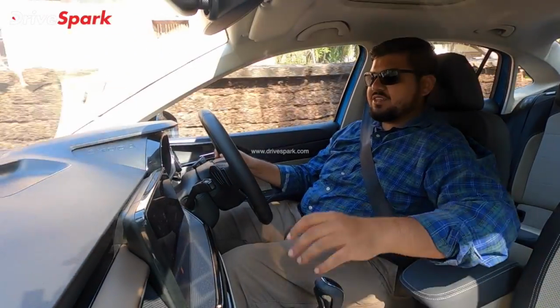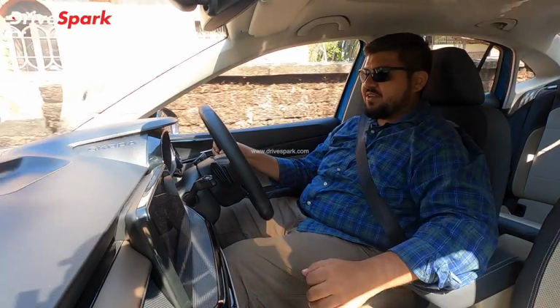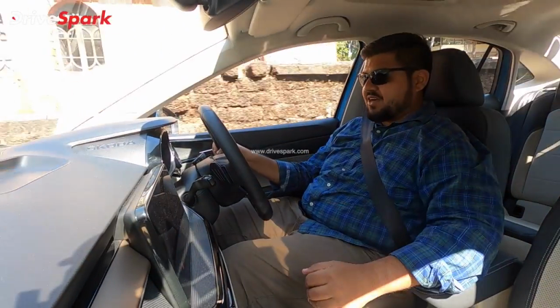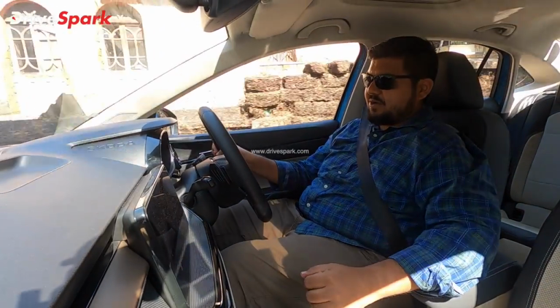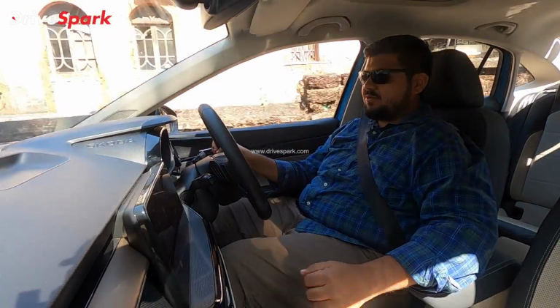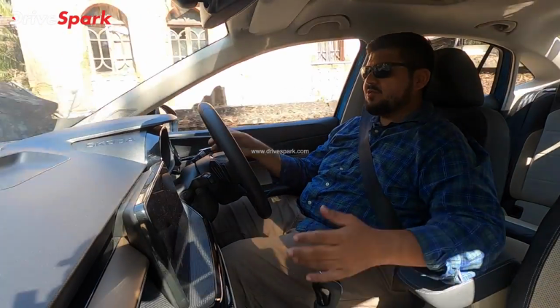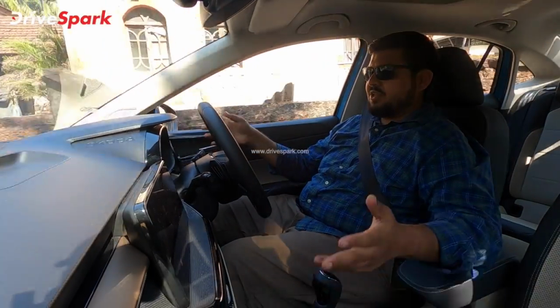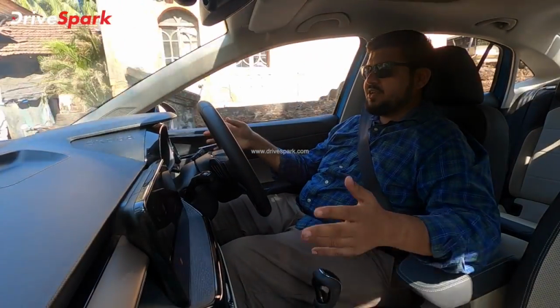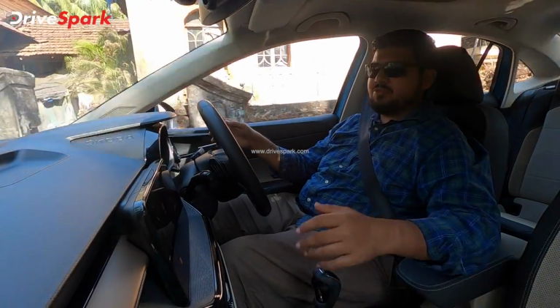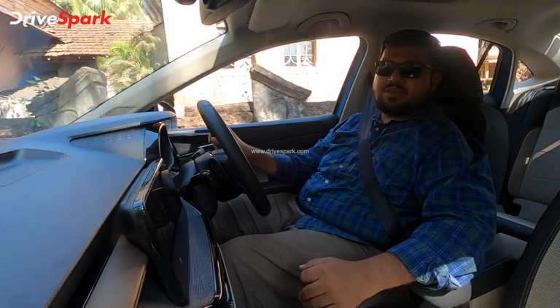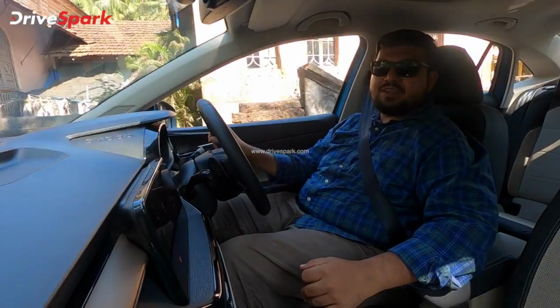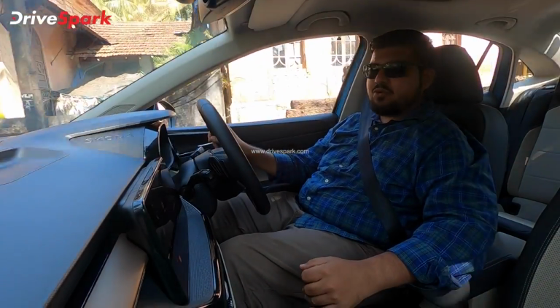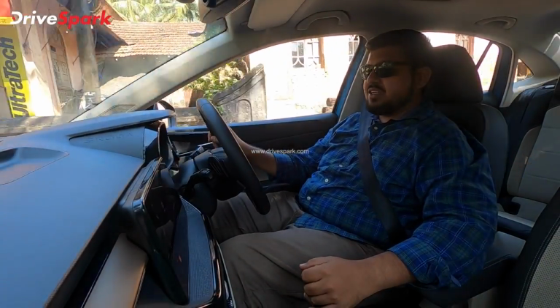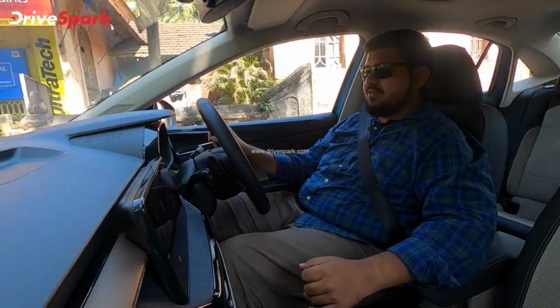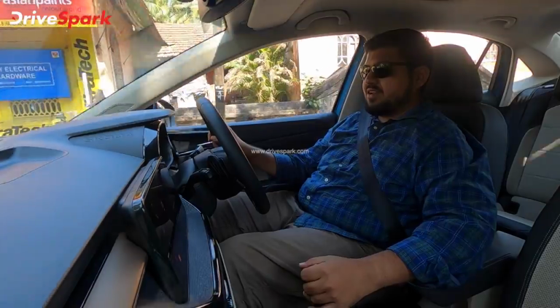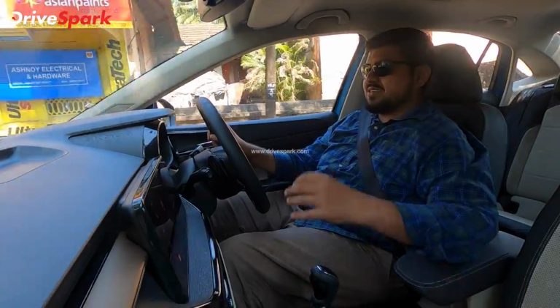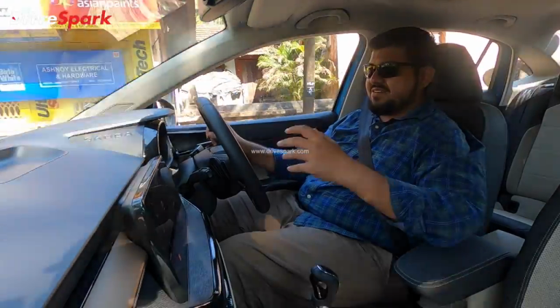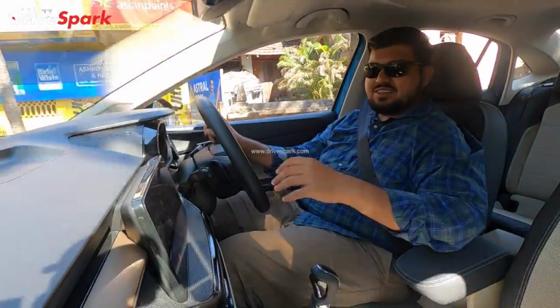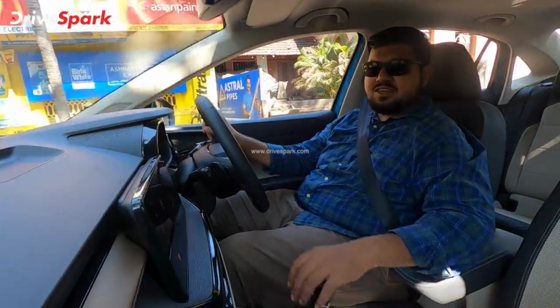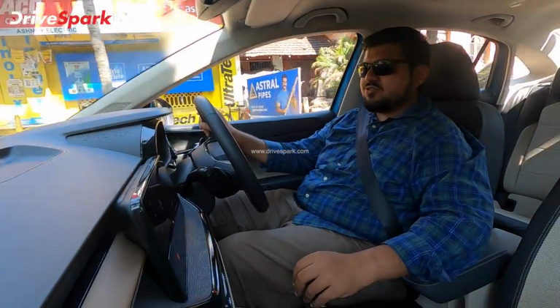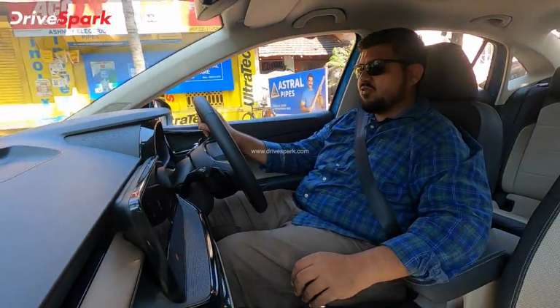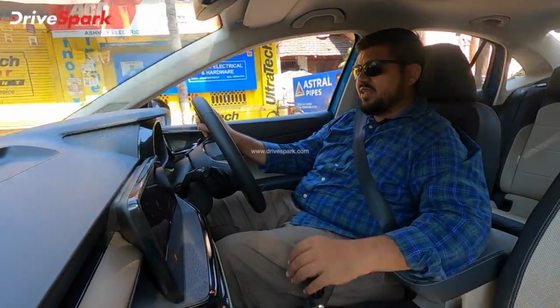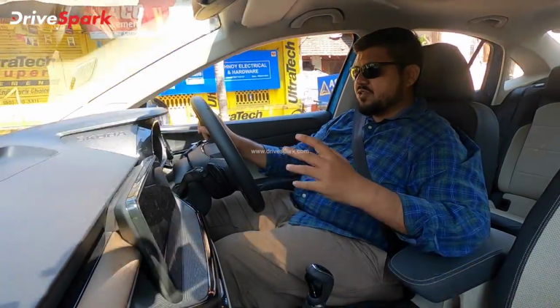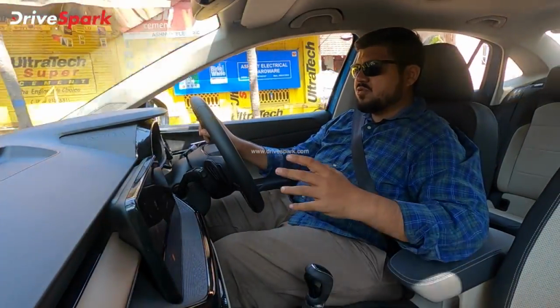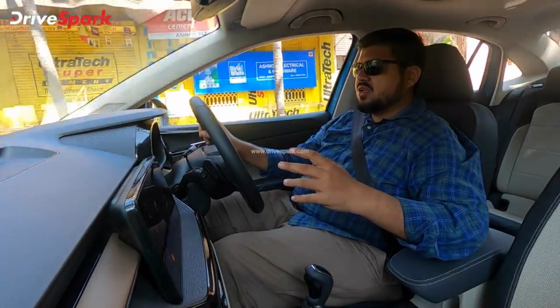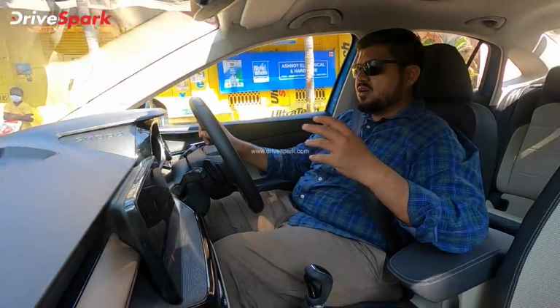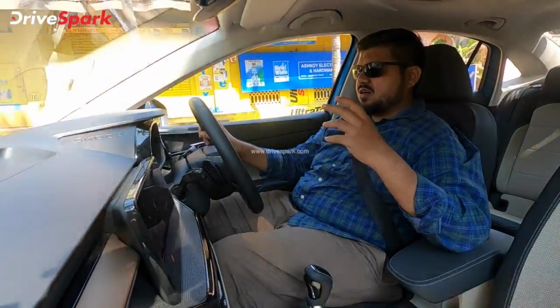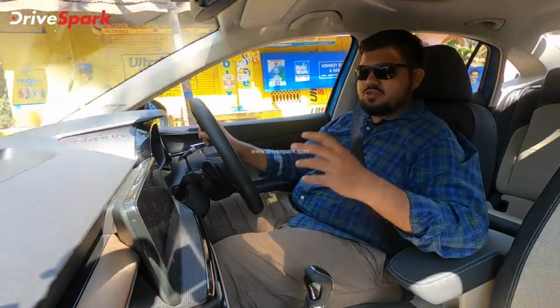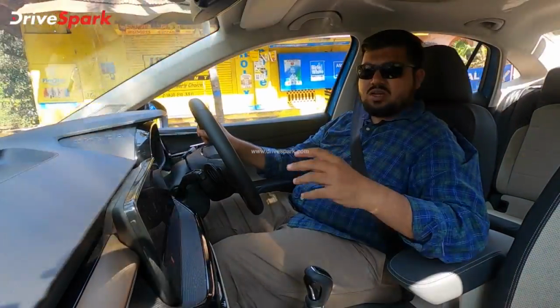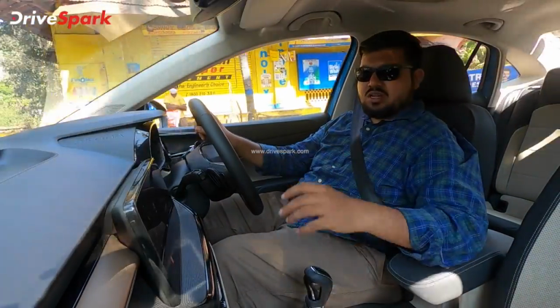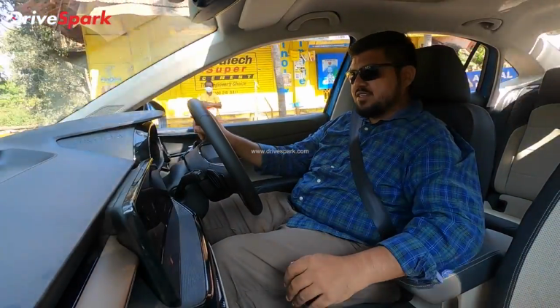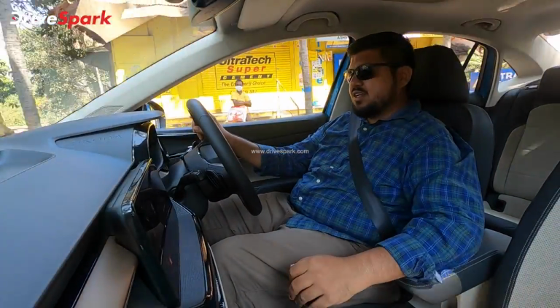I am driving from the driving seat of the Skoda Slavia. This is the new Skoda Slavia sedan.